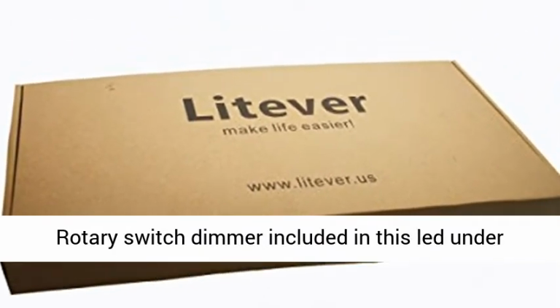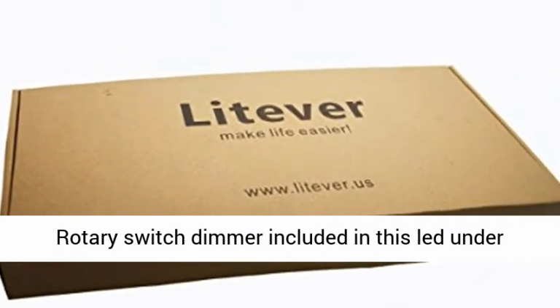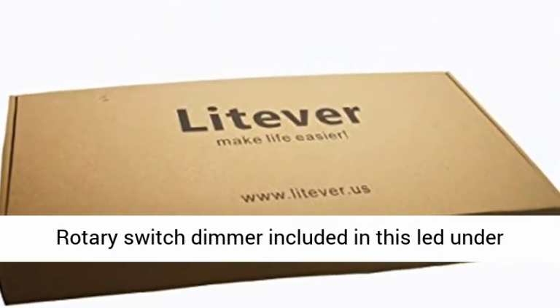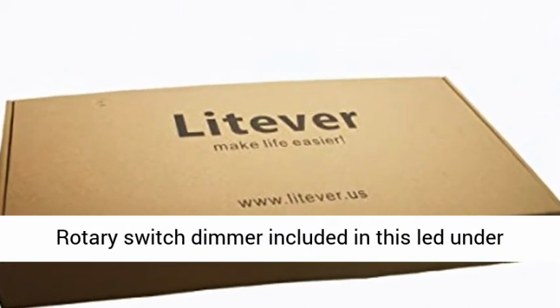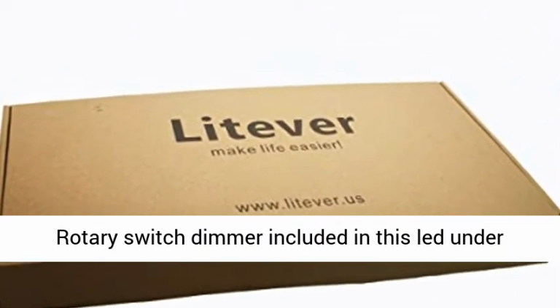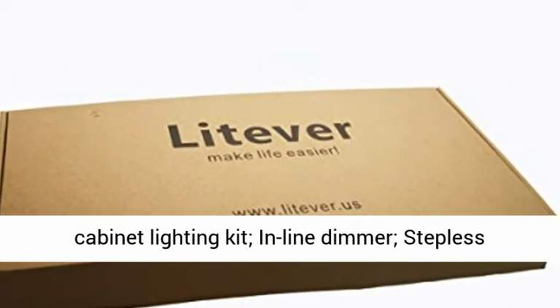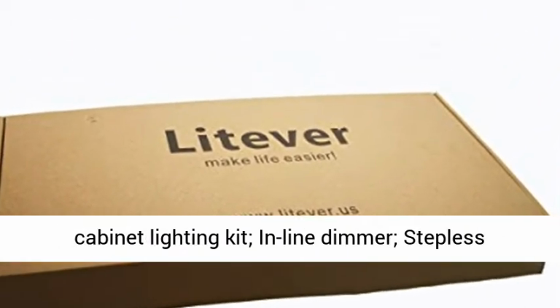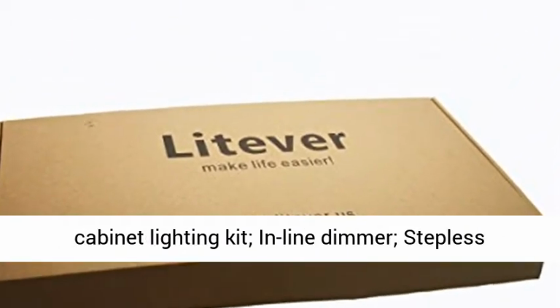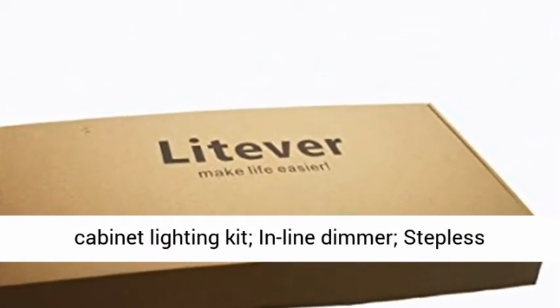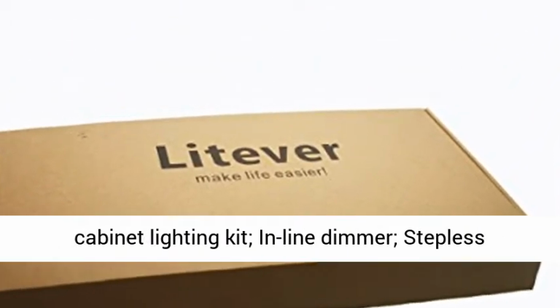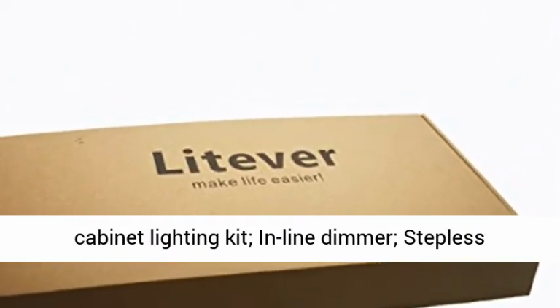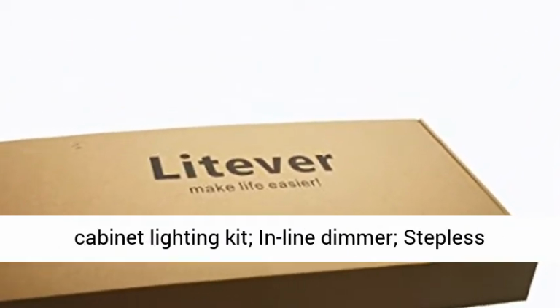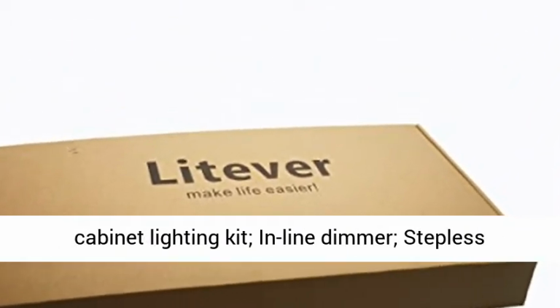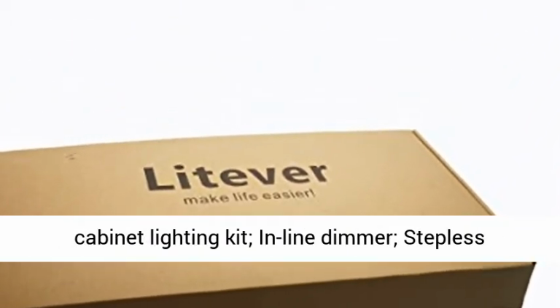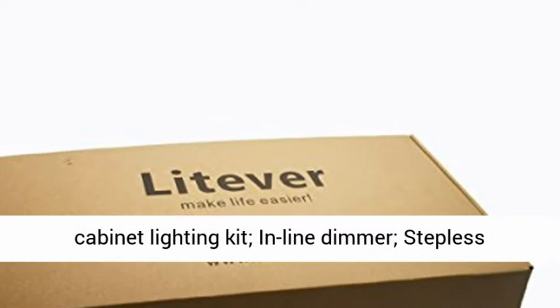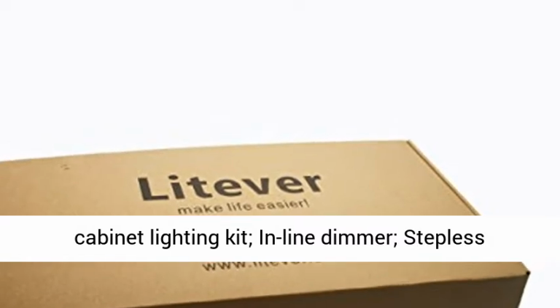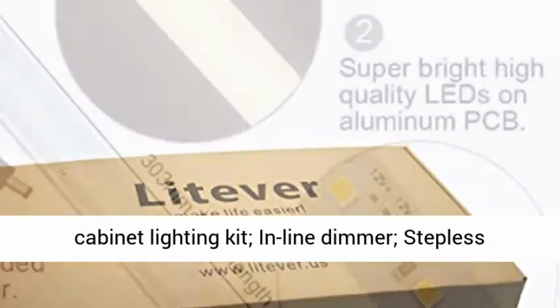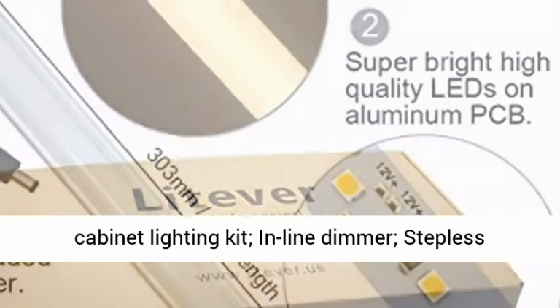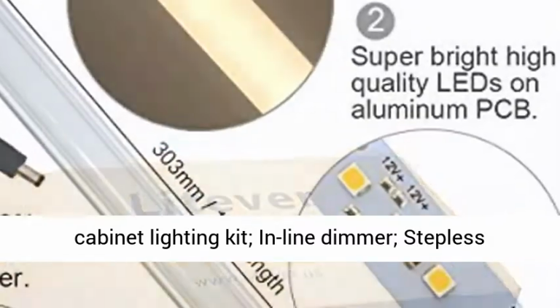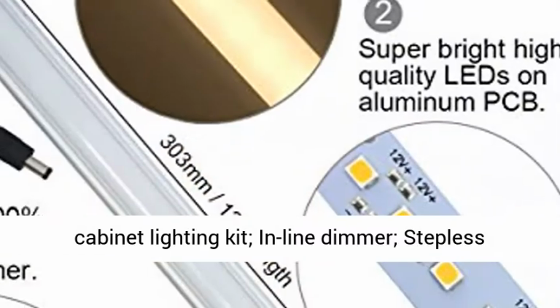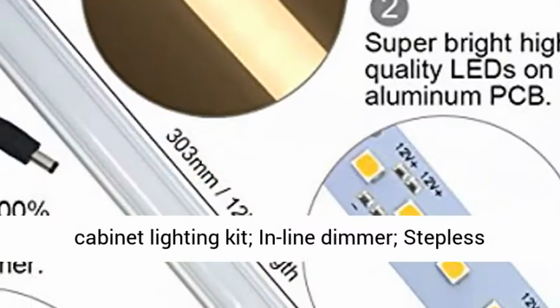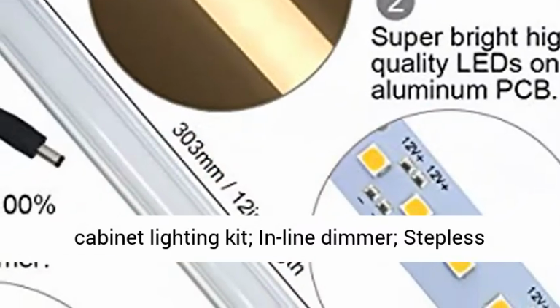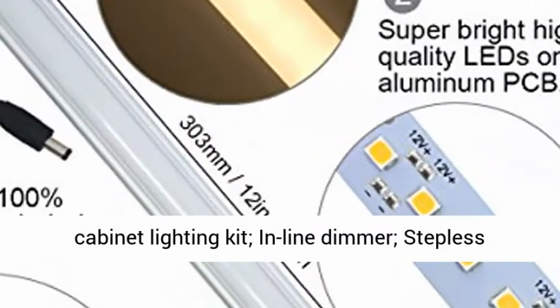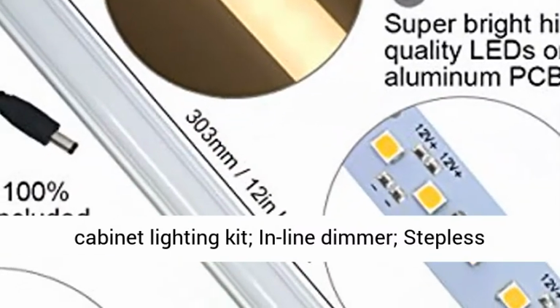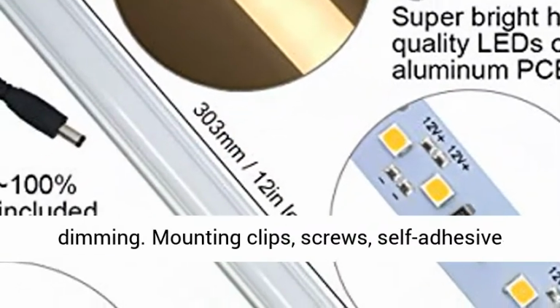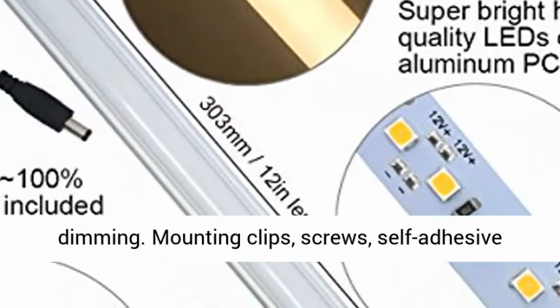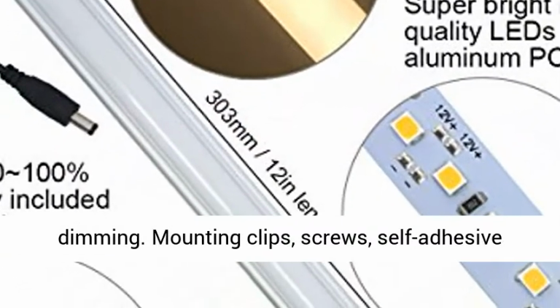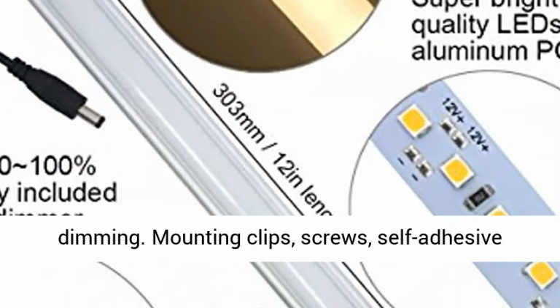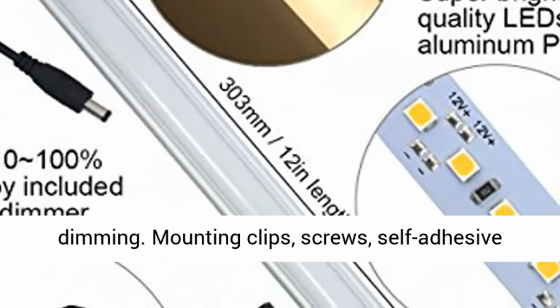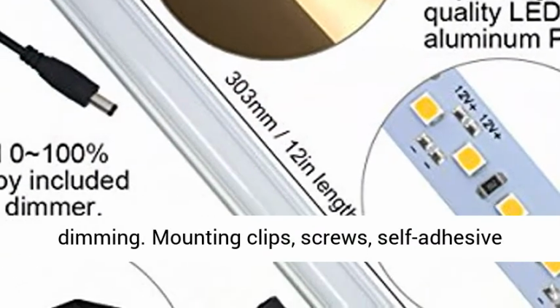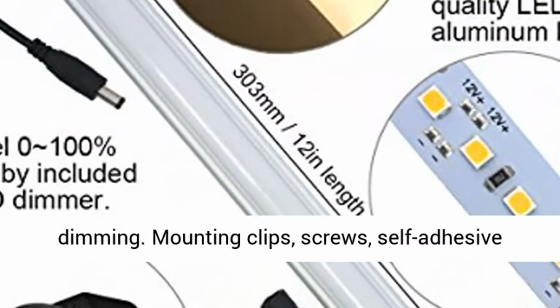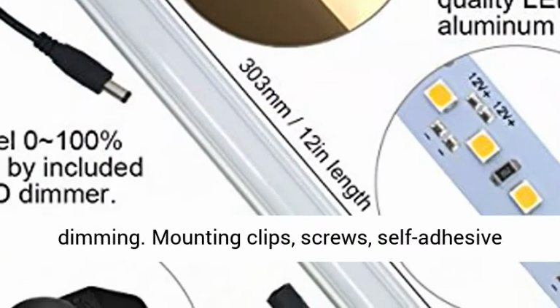Rotary switch dimmer included in this LED under cabinet lighting kit. Inline dimmer, stepless dimming.